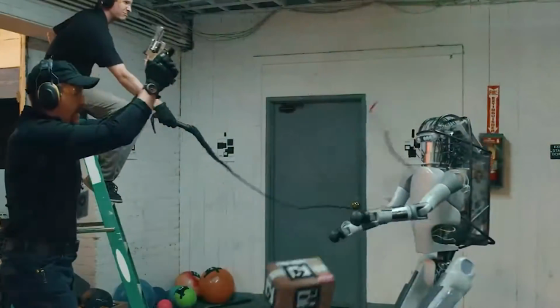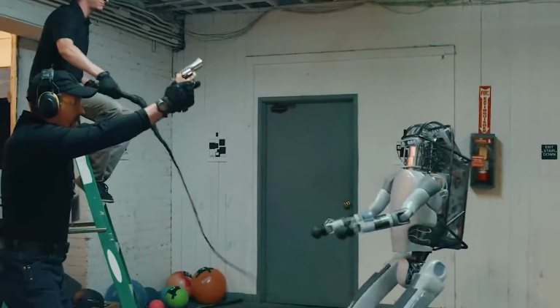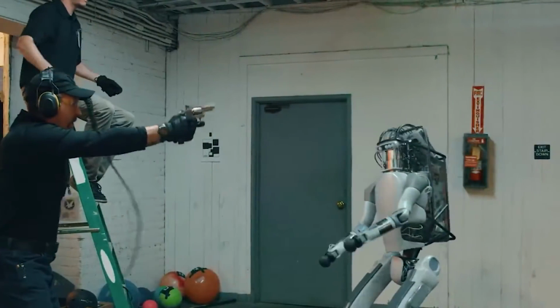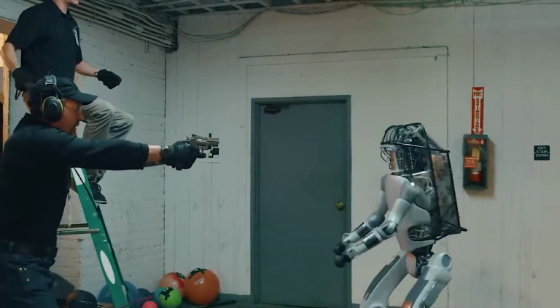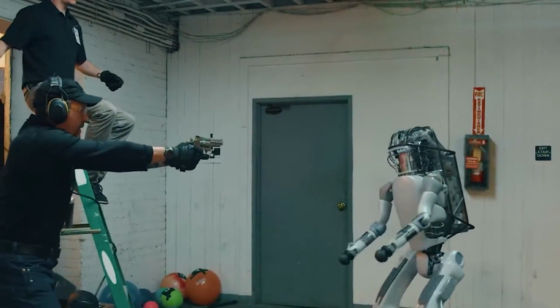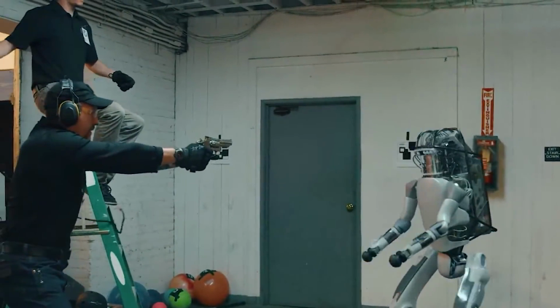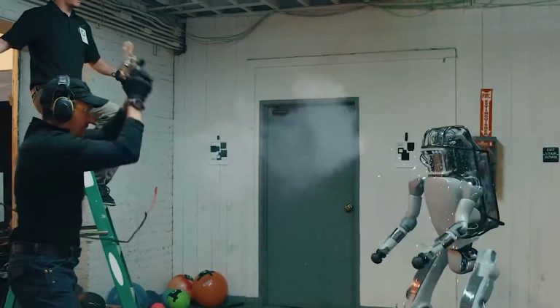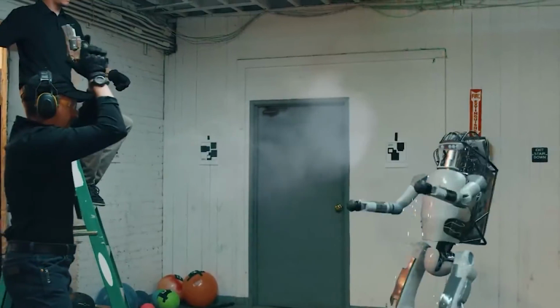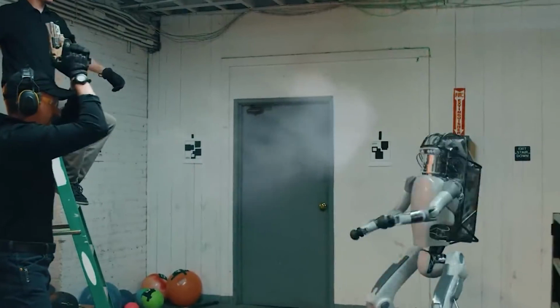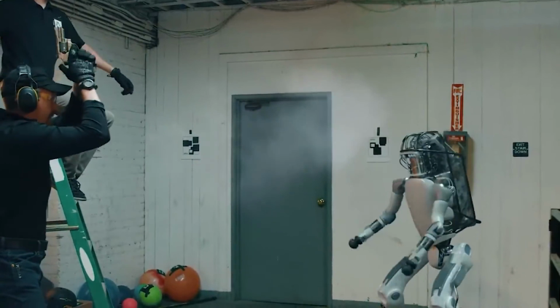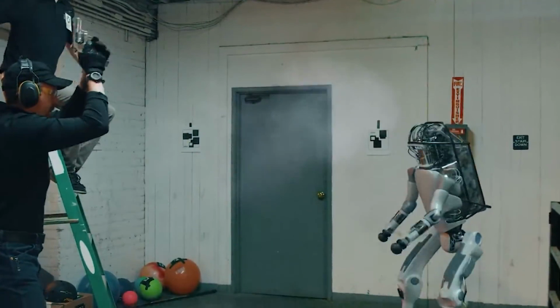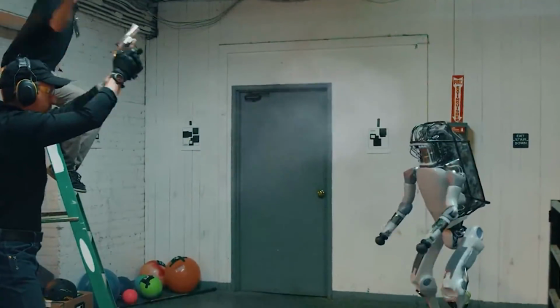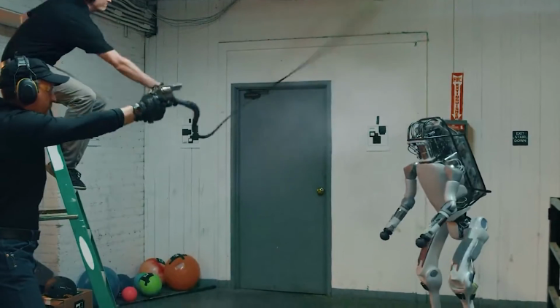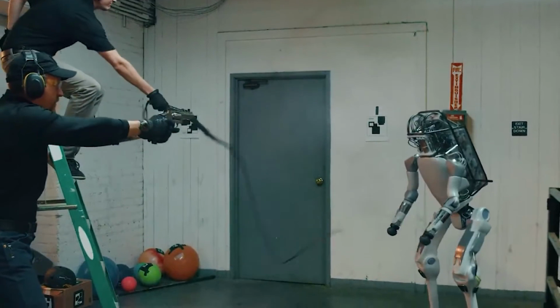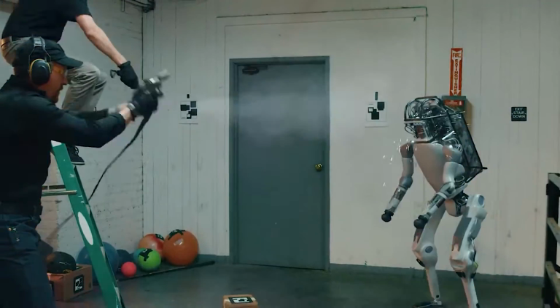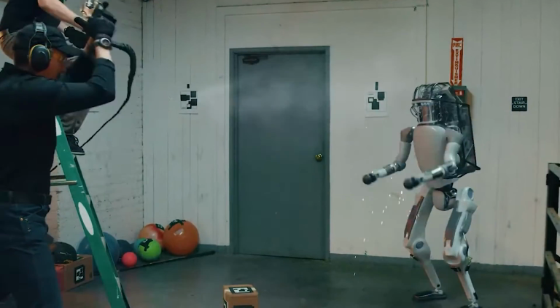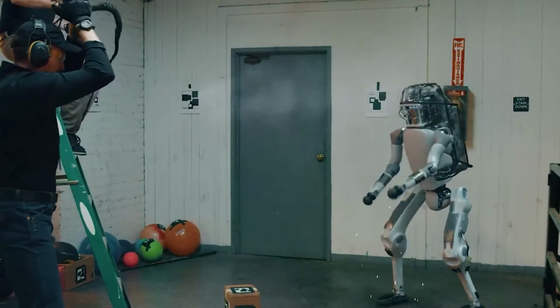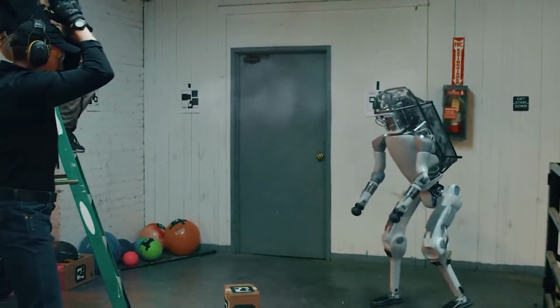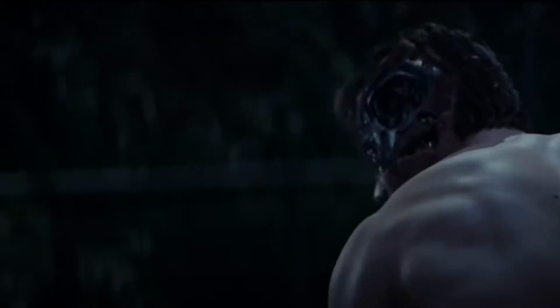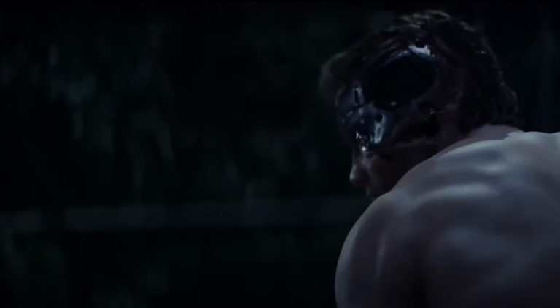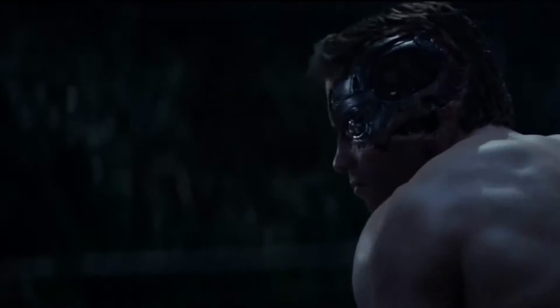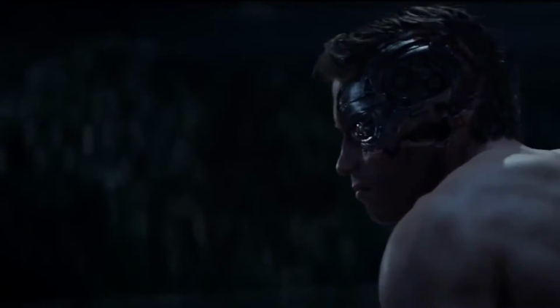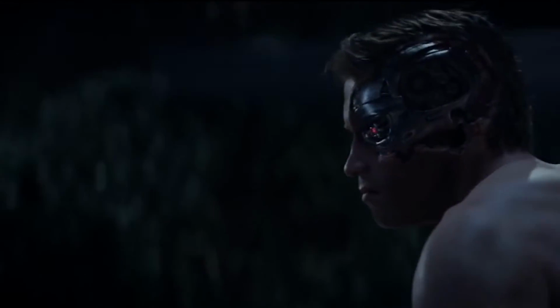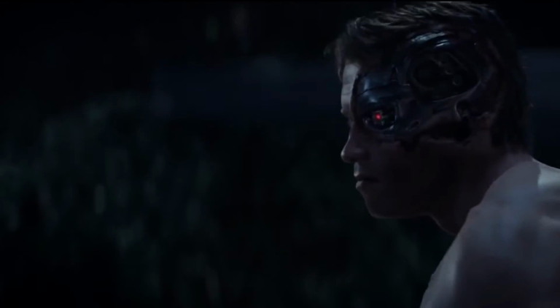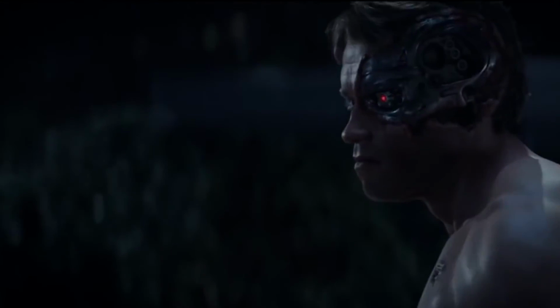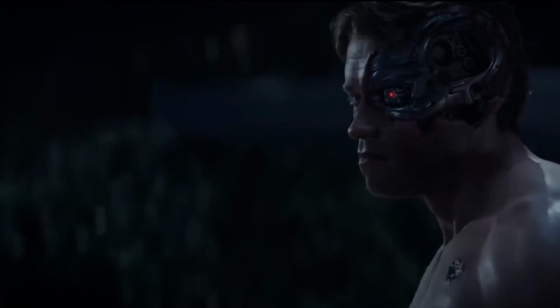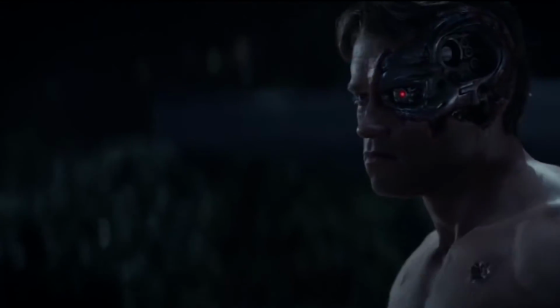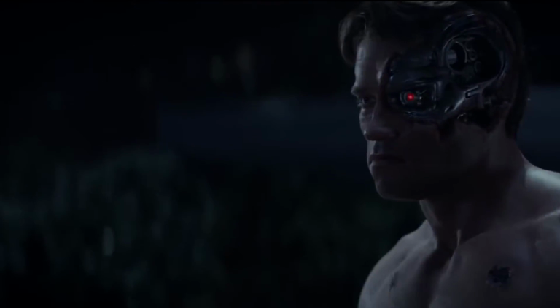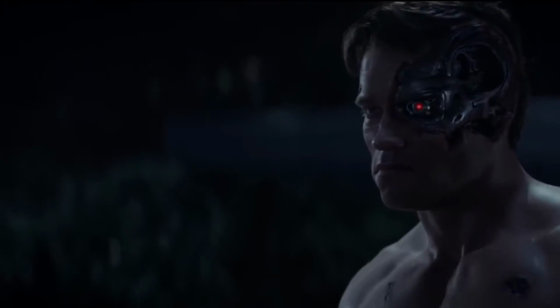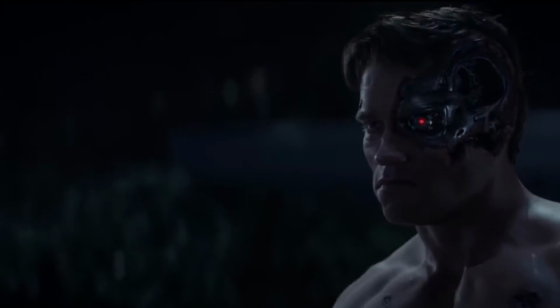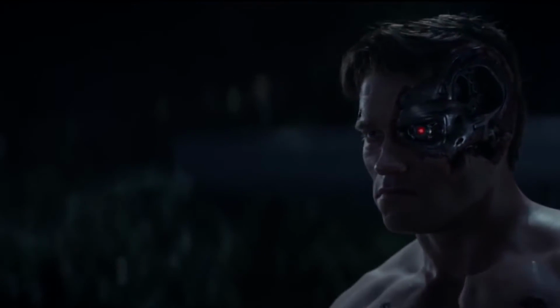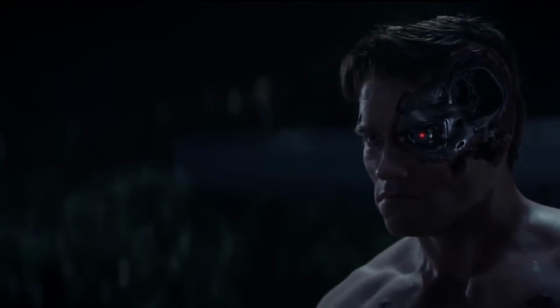On the battlefield, robots will probably see action sooner rather than later, even if they don't look exactly like Arnold Schwarzenegger's Terminator.